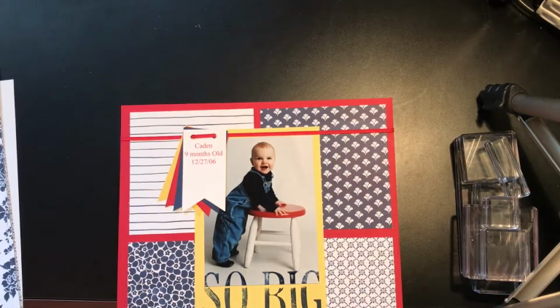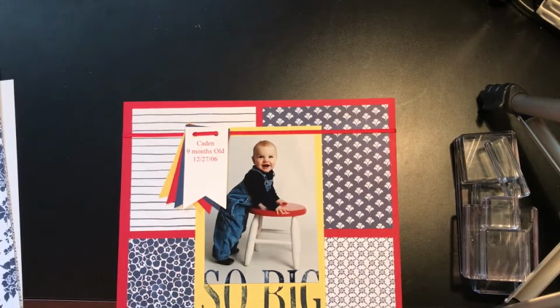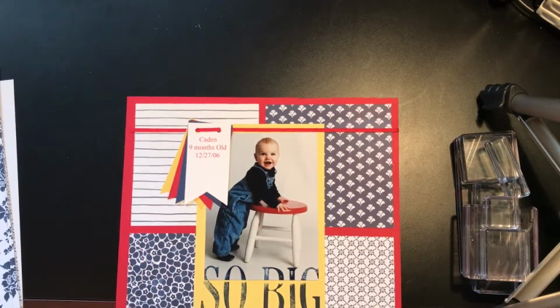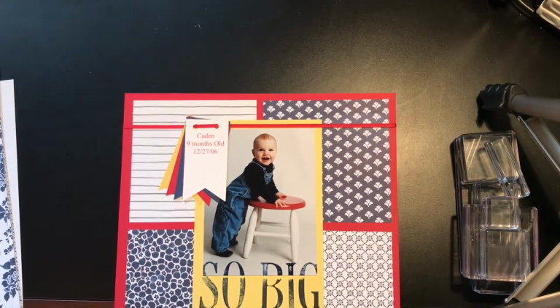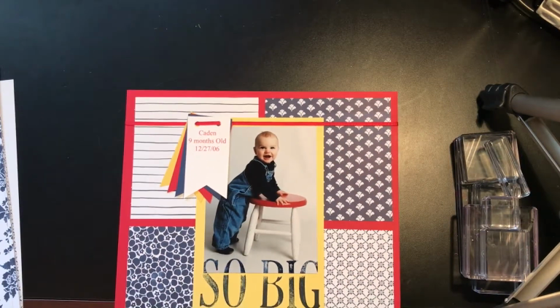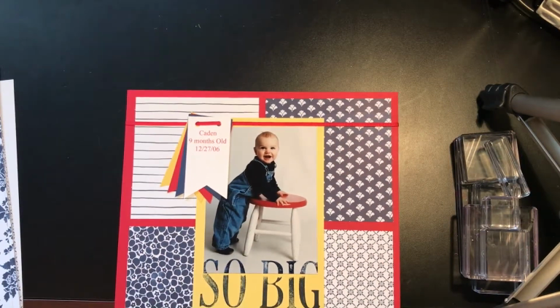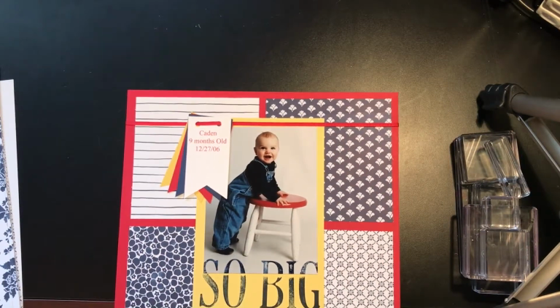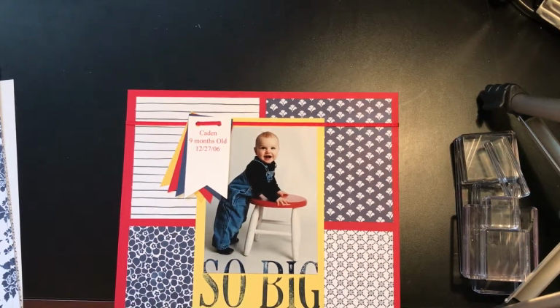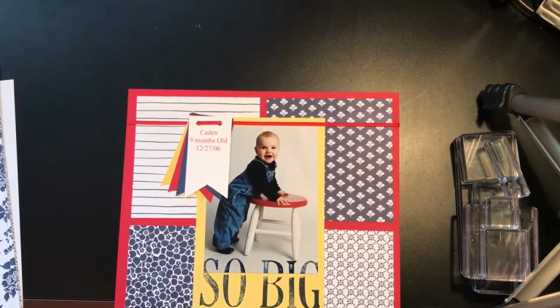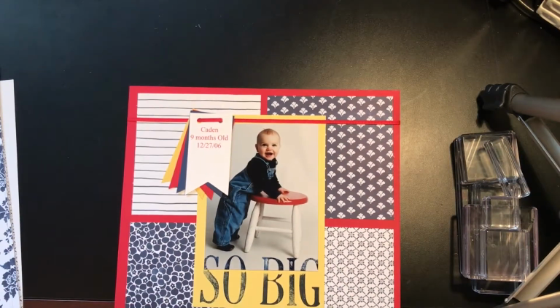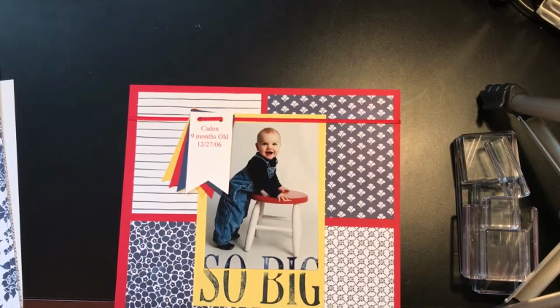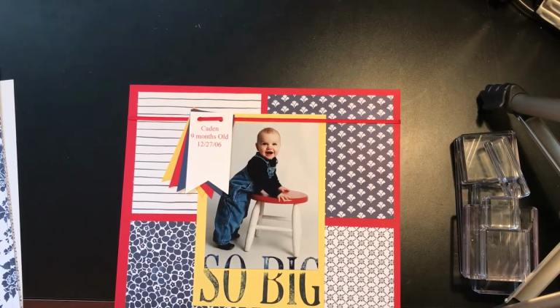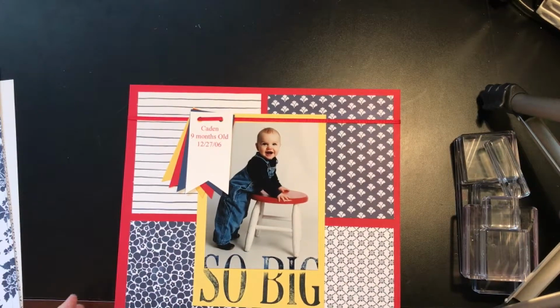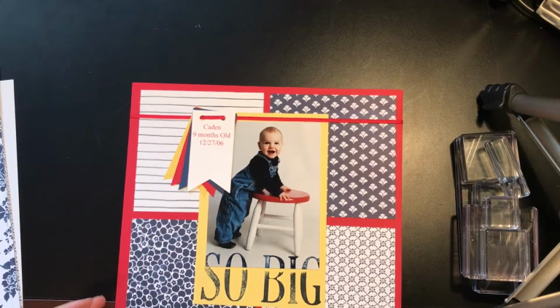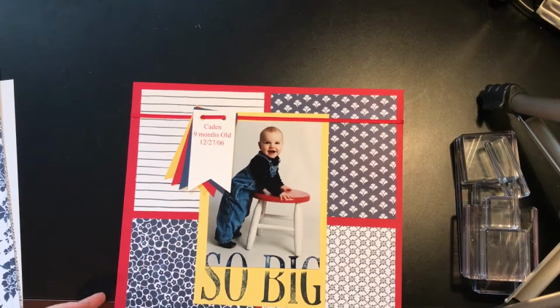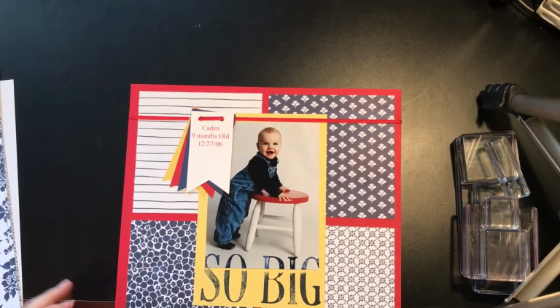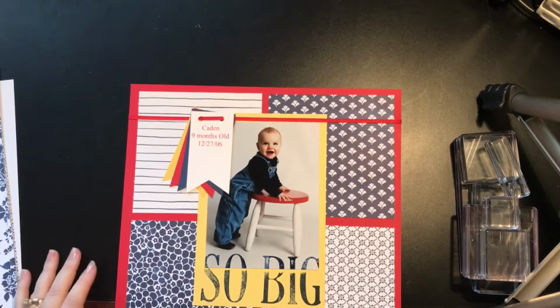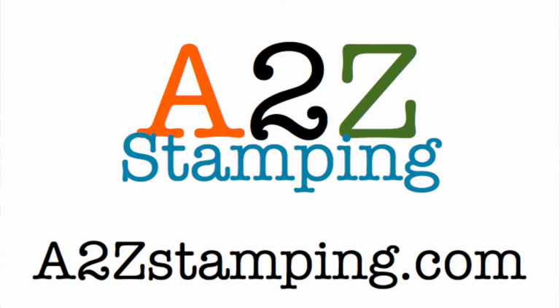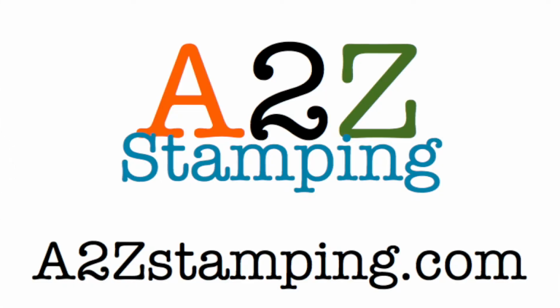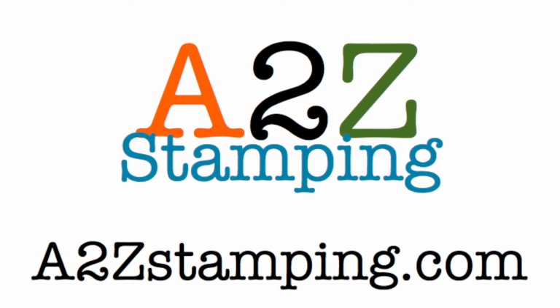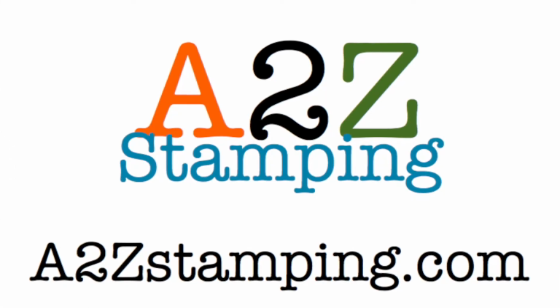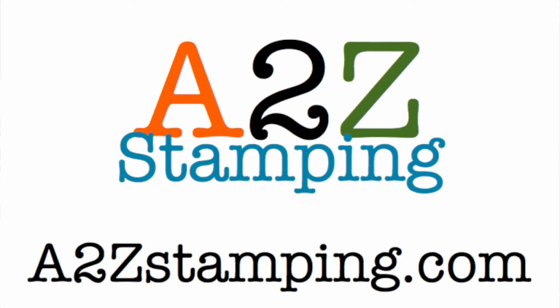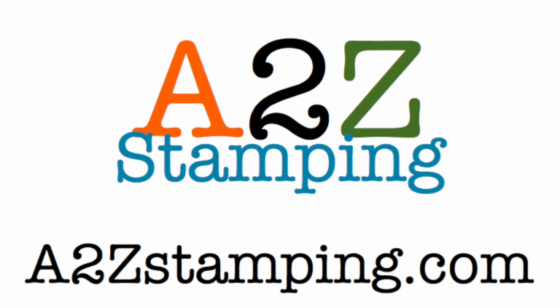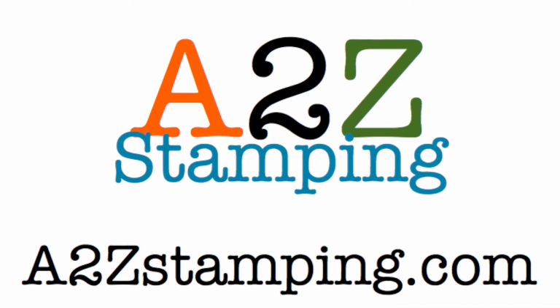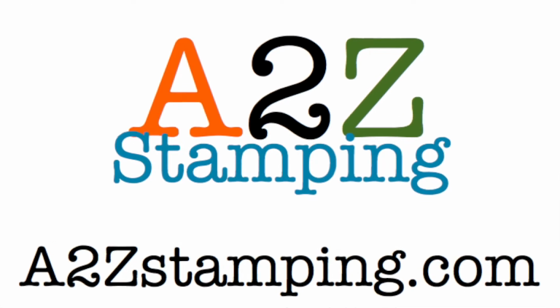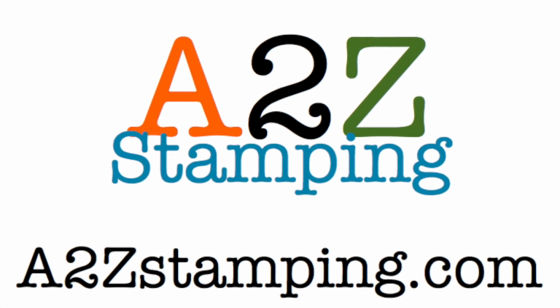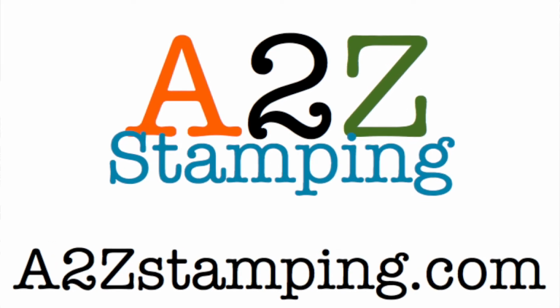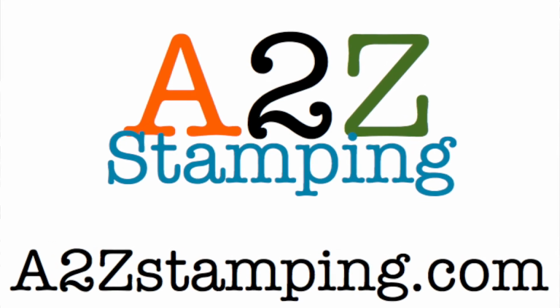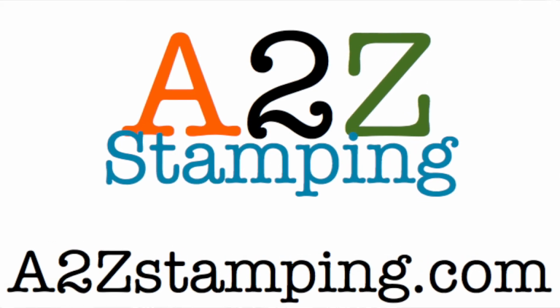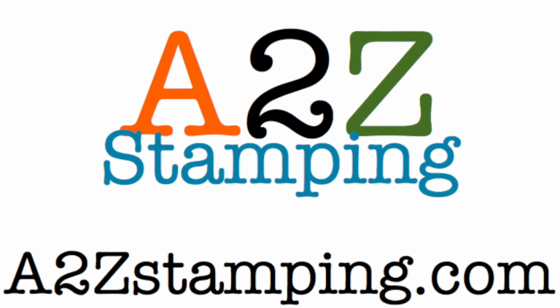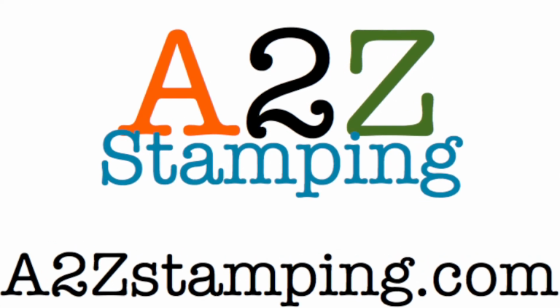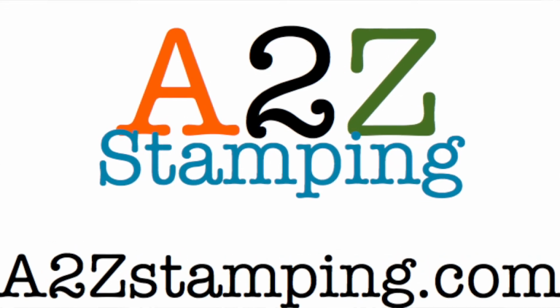So there you go — there's one more really simple and quick scrapbook page that I did with all Stampin' Up! products. Hope you're enjoying. Thanks, guys. Bye!